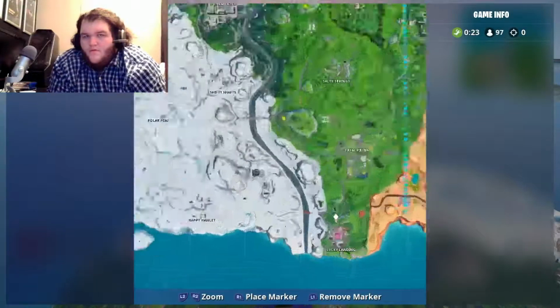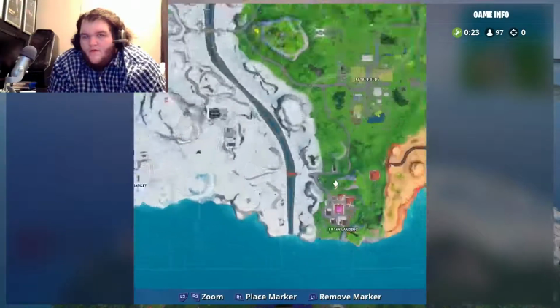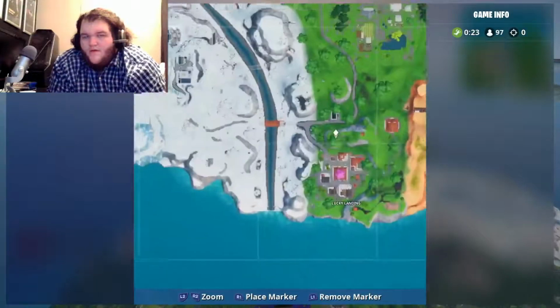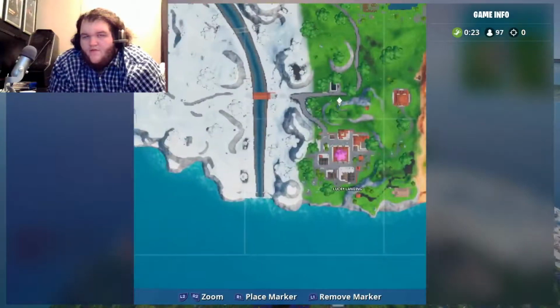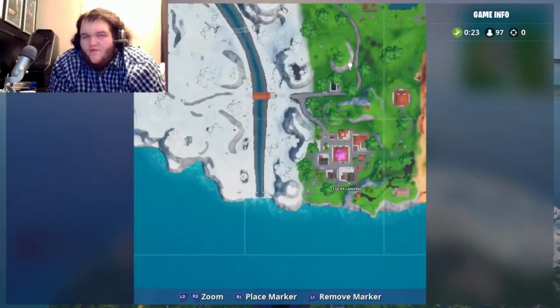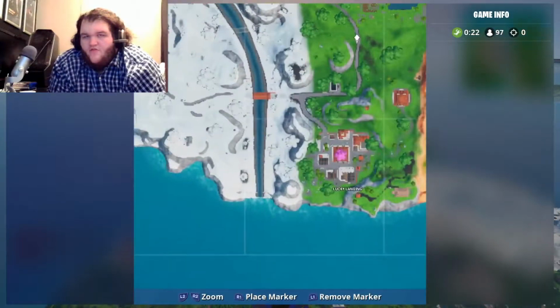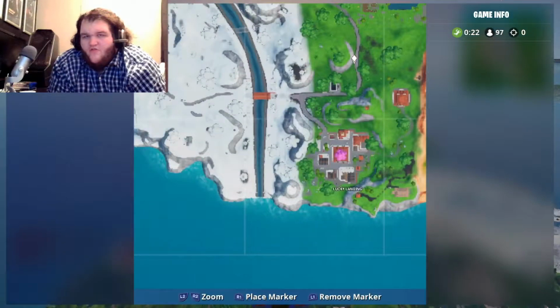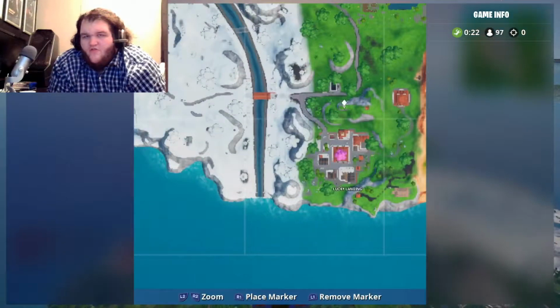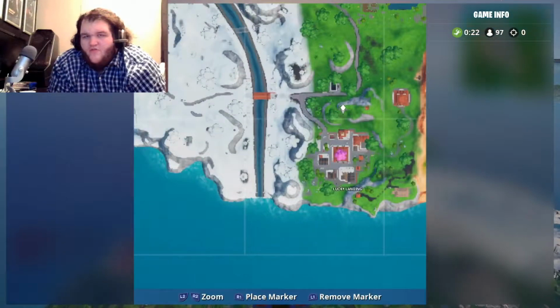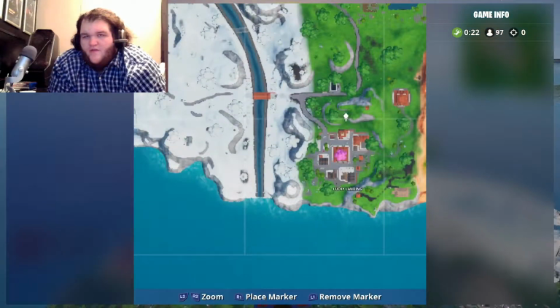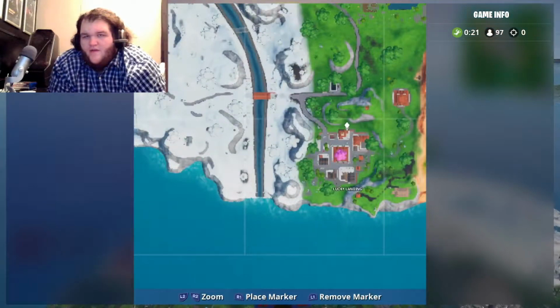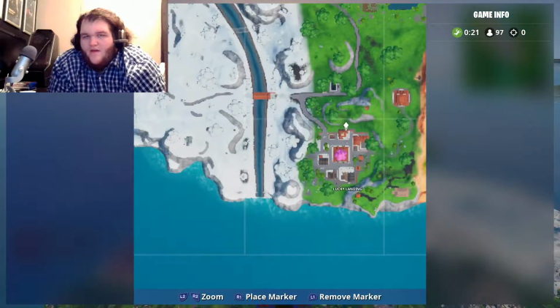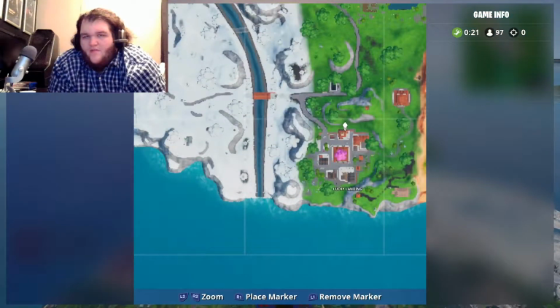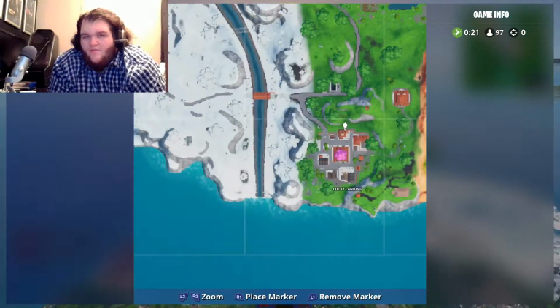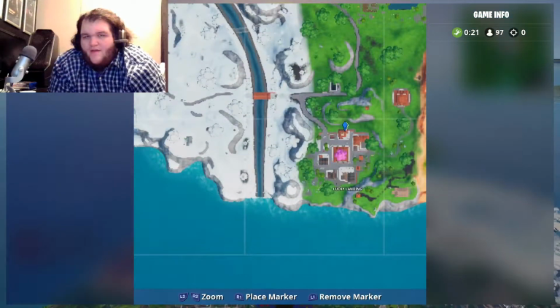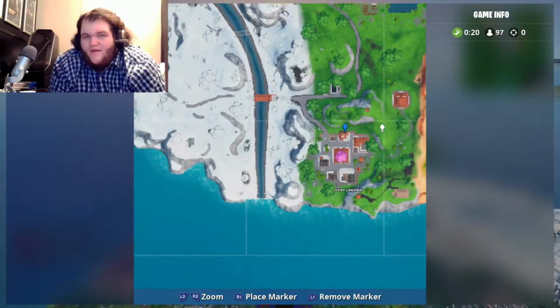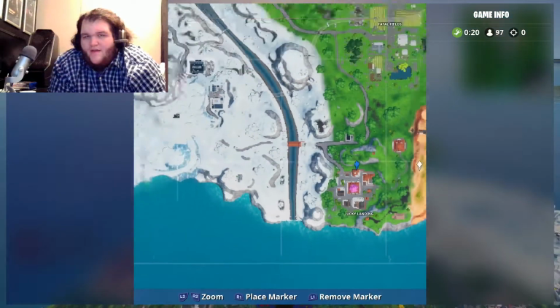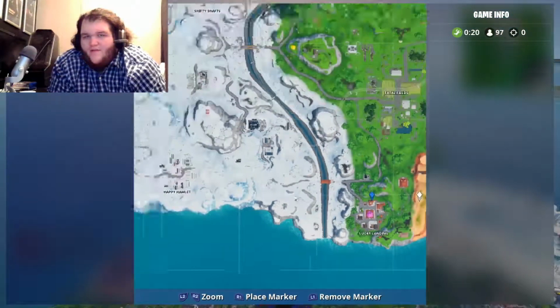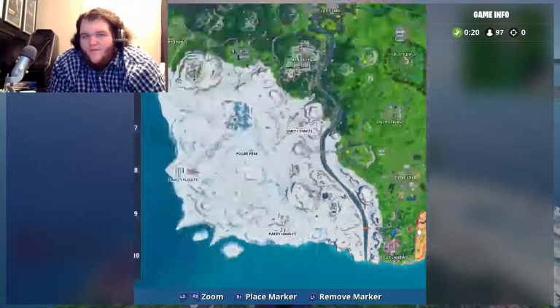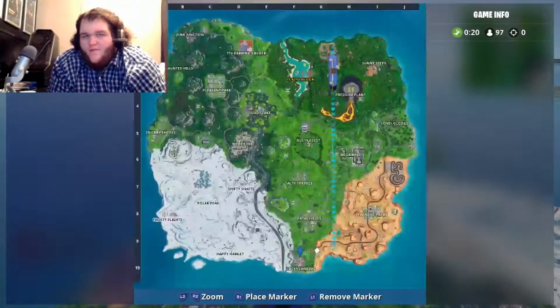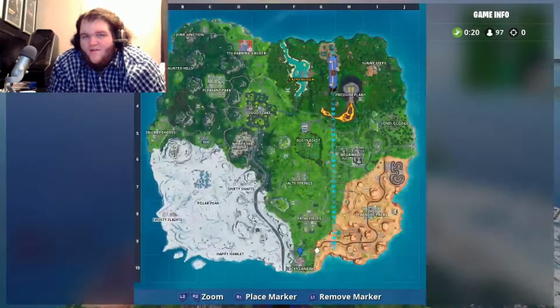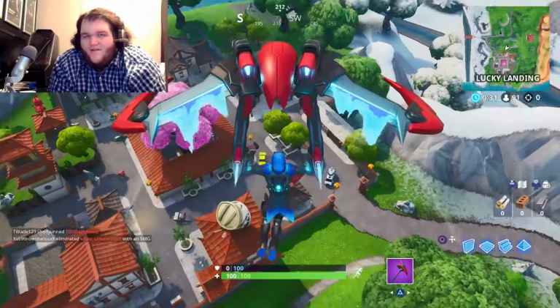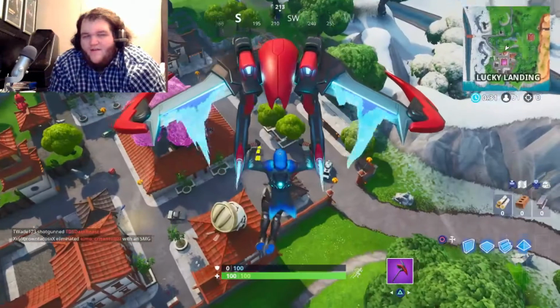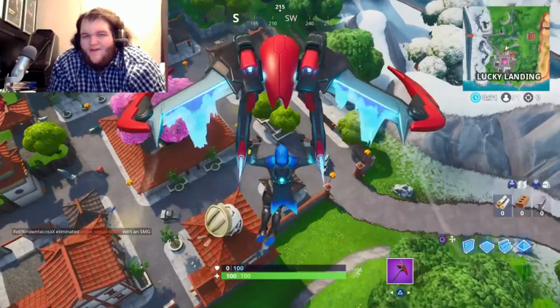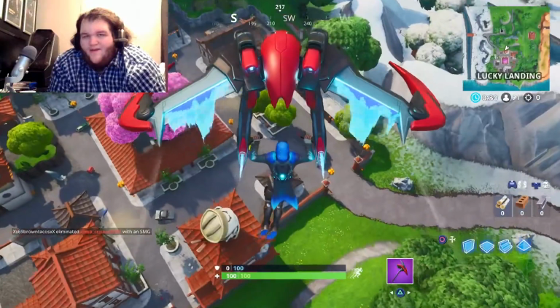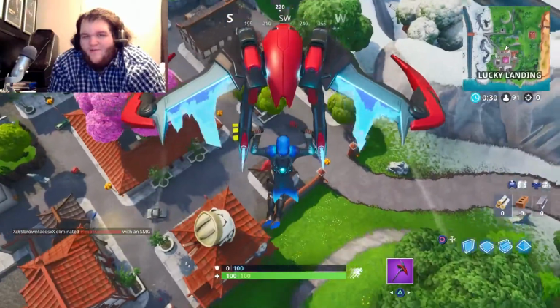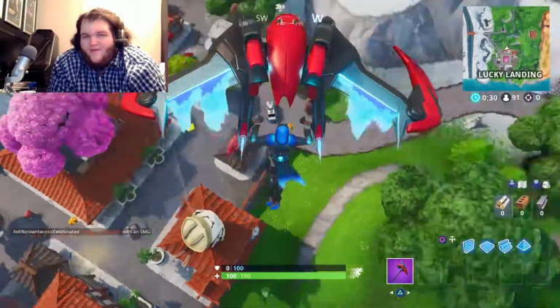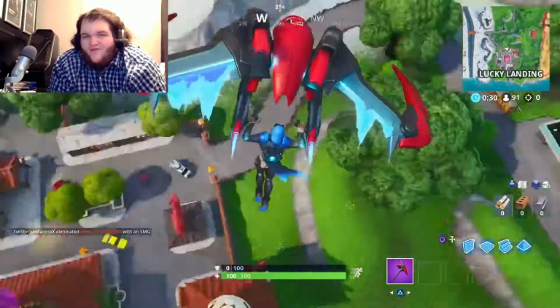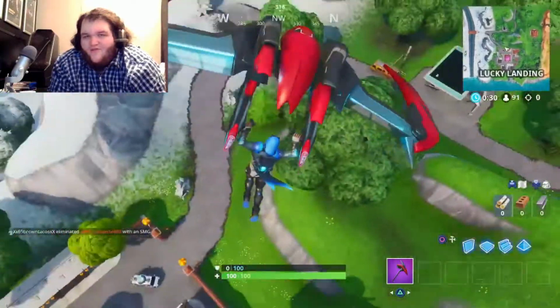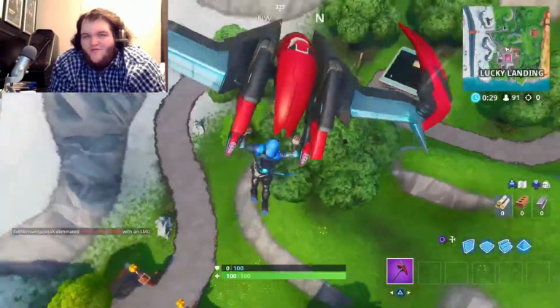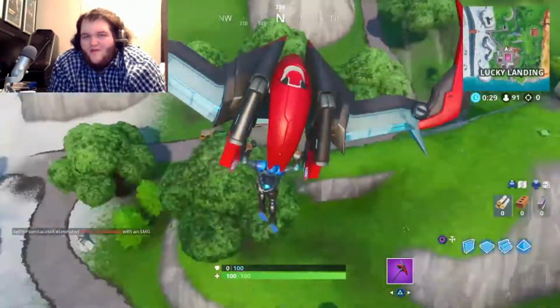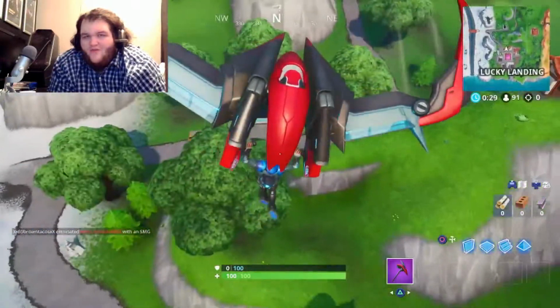Hey guys, it's theJesterJoJo here, and now that the Week 8 Hidden Fort by Disney is in the game, I am here to show you the location.